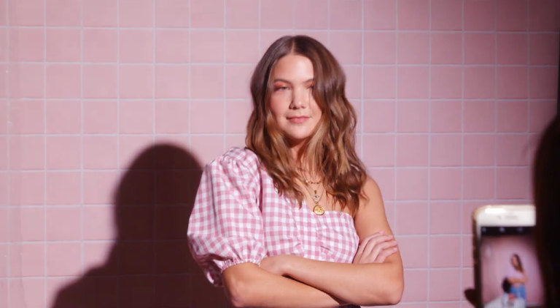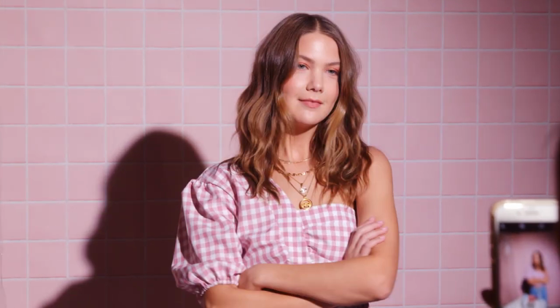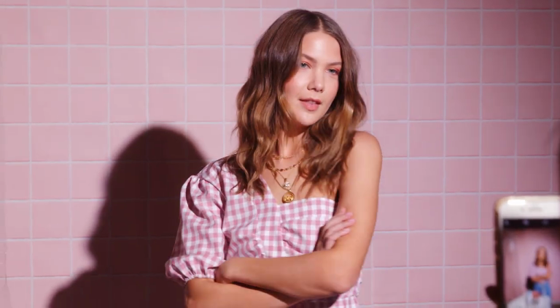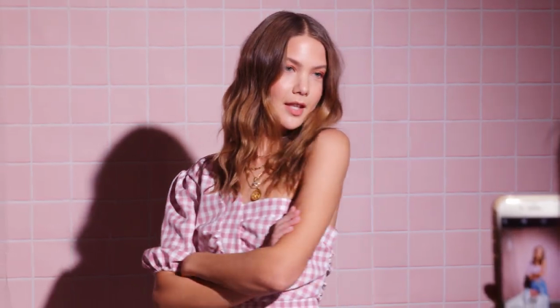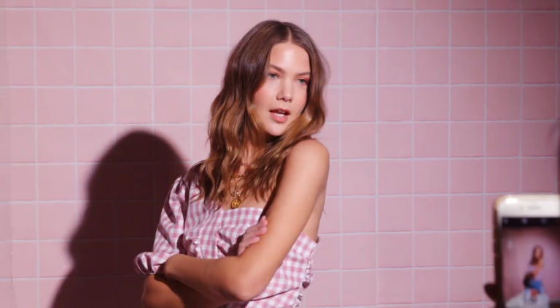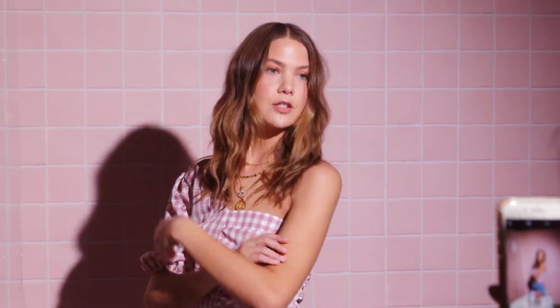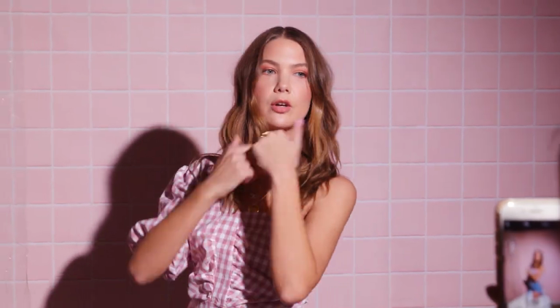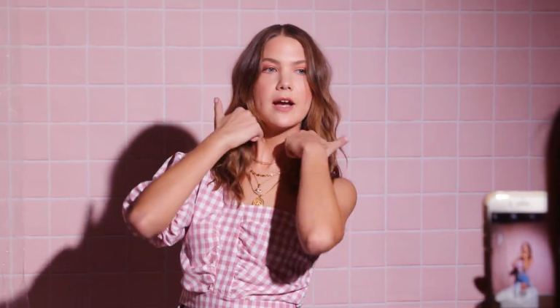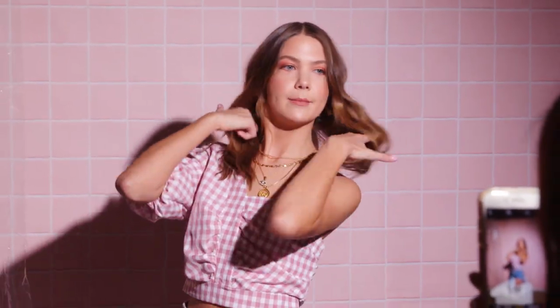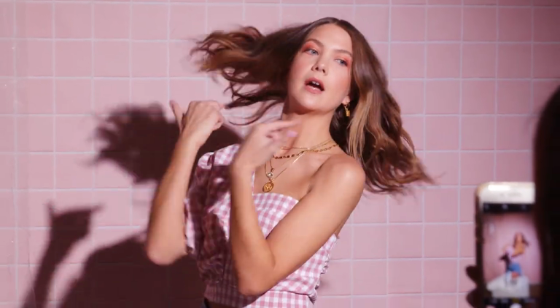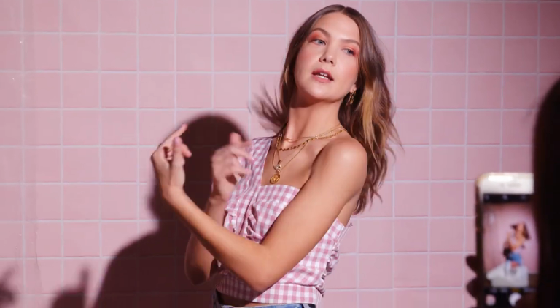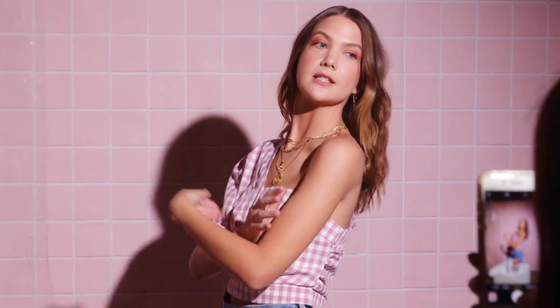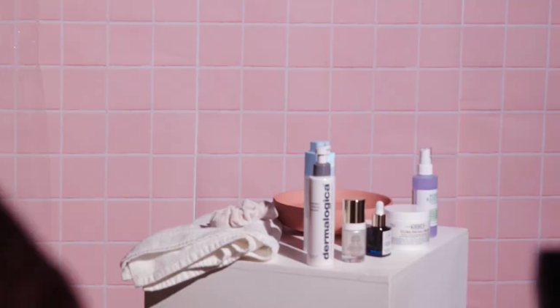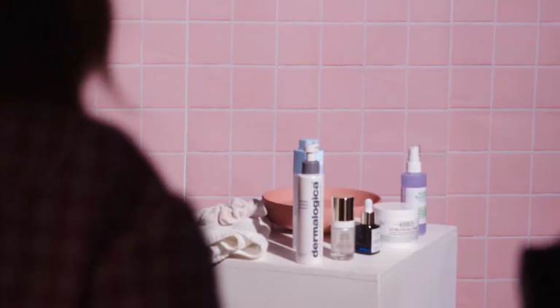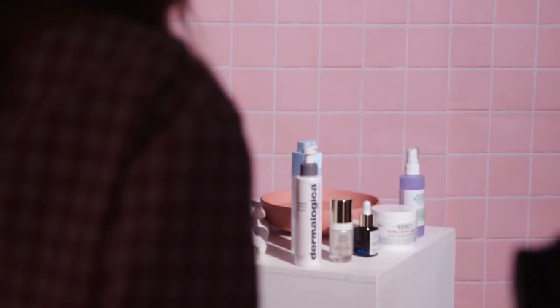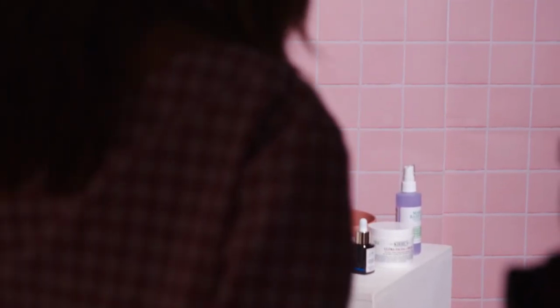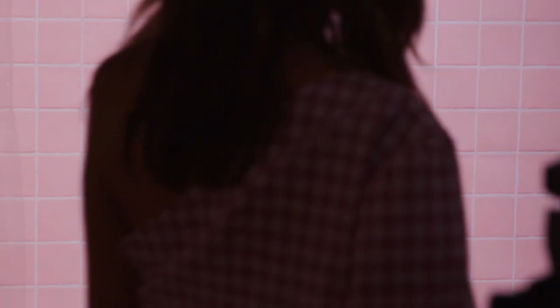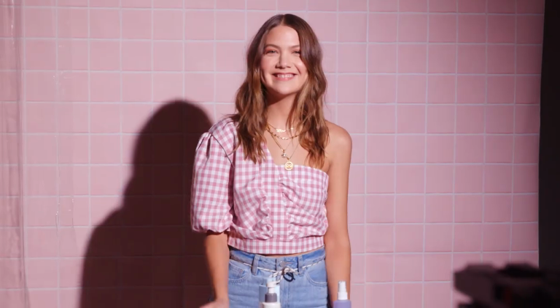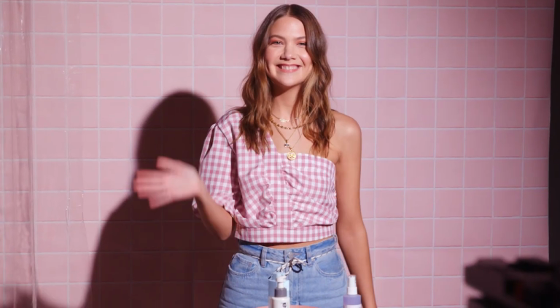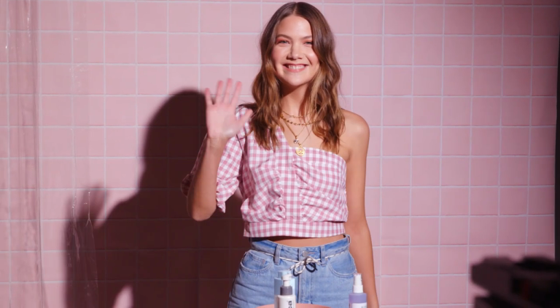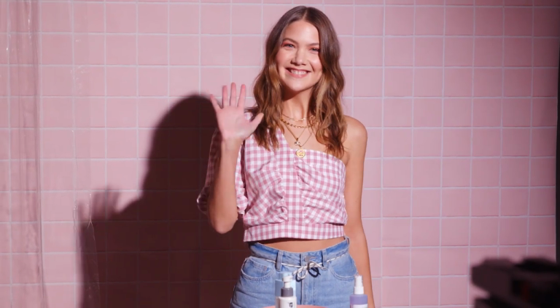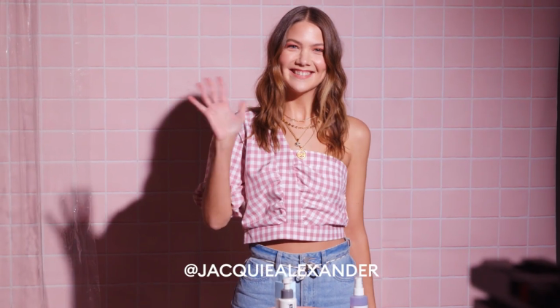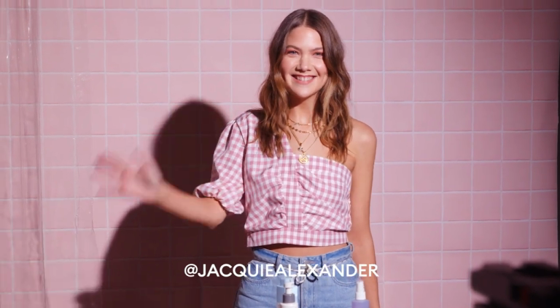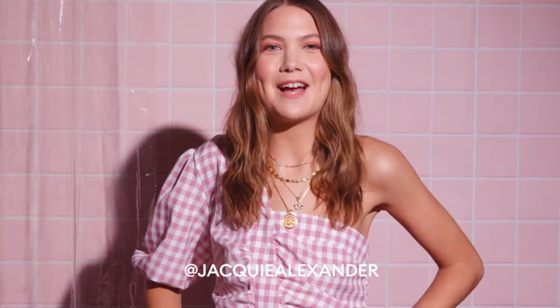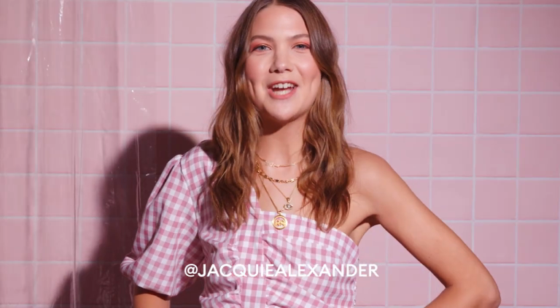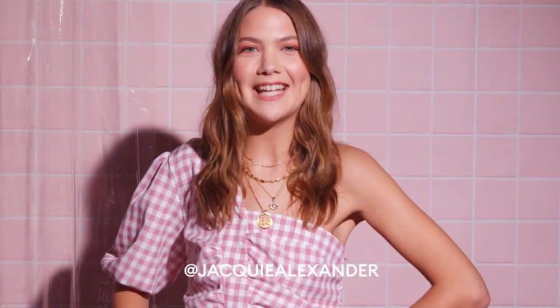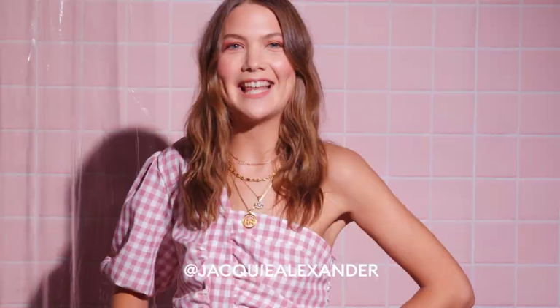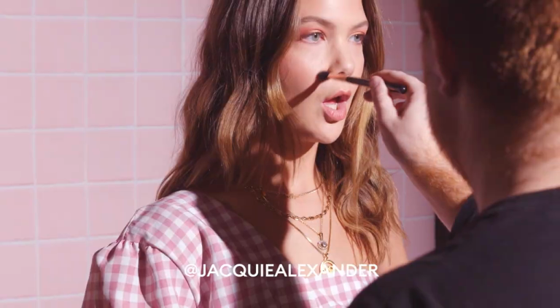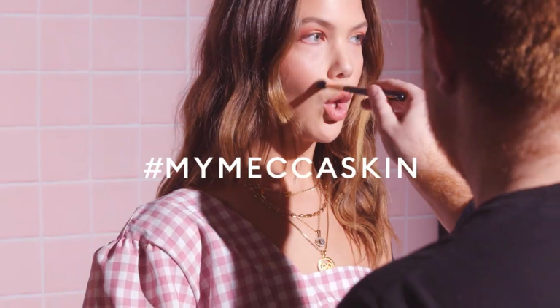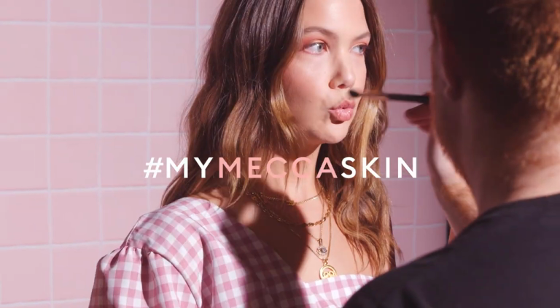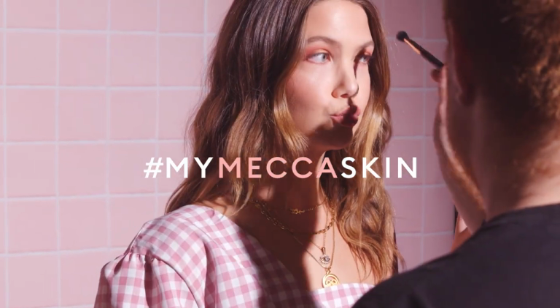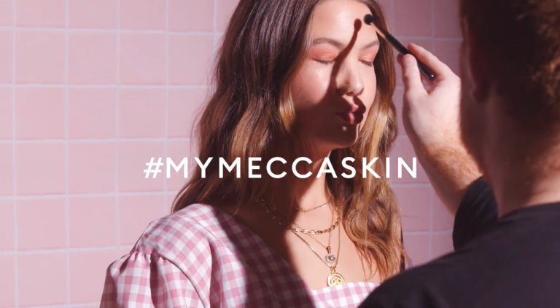The lighting's just so good, it's so nice. I'm like, I need this in my room. Hi guys, I'm Jackie, and this is my Mecca skin.